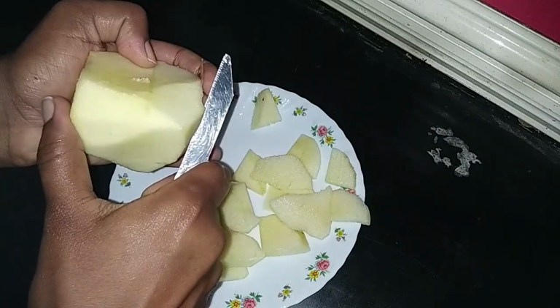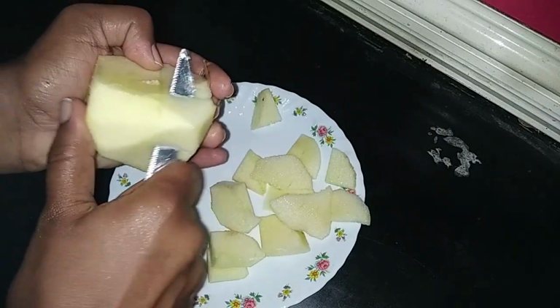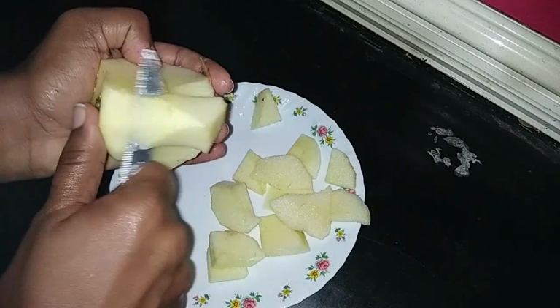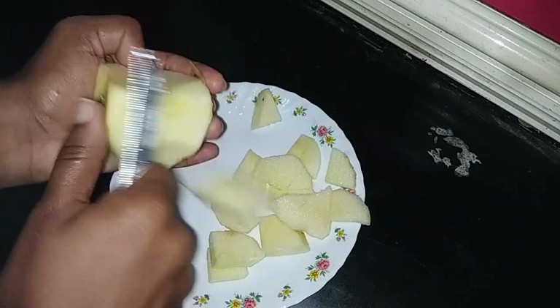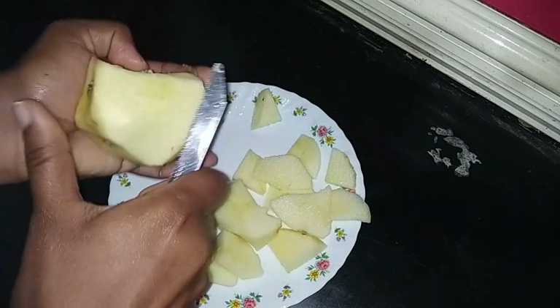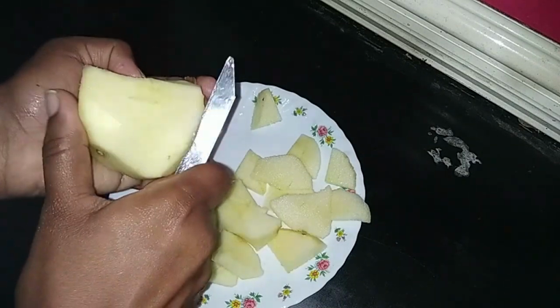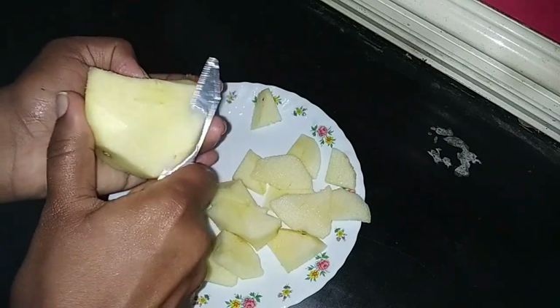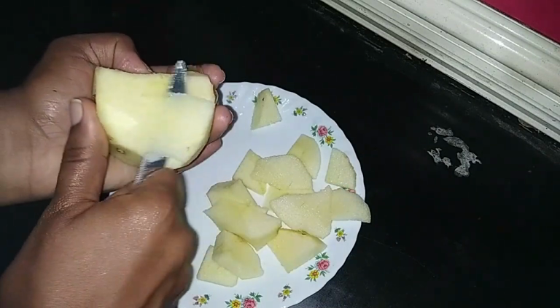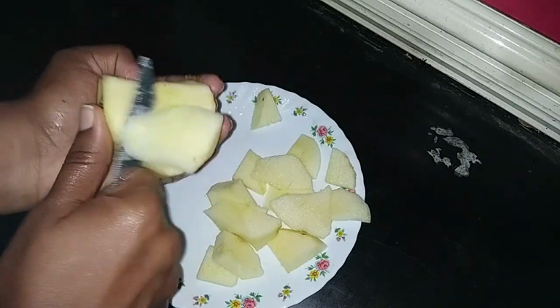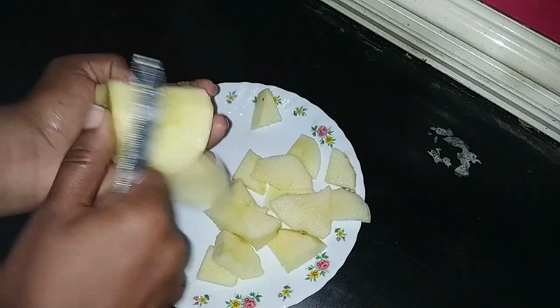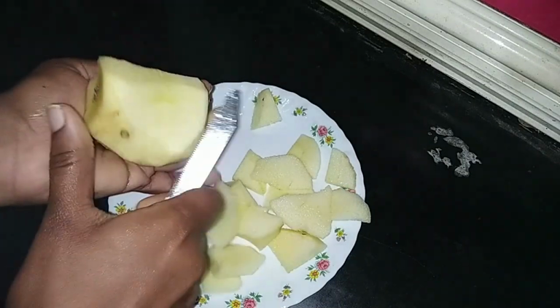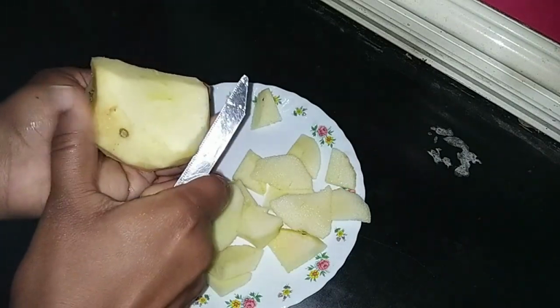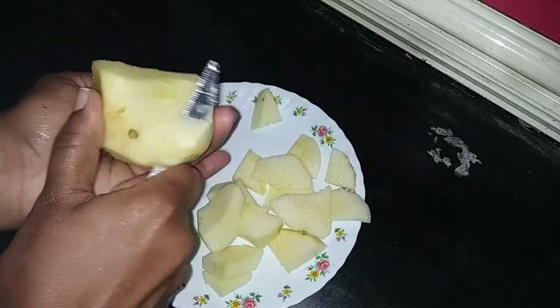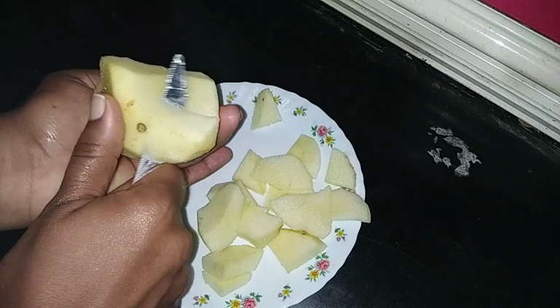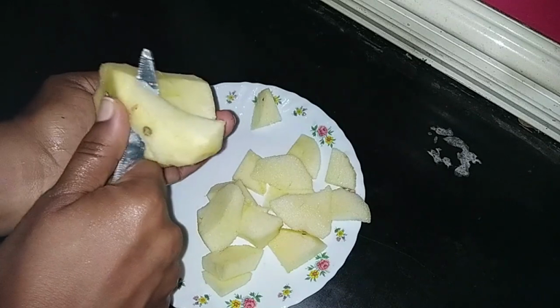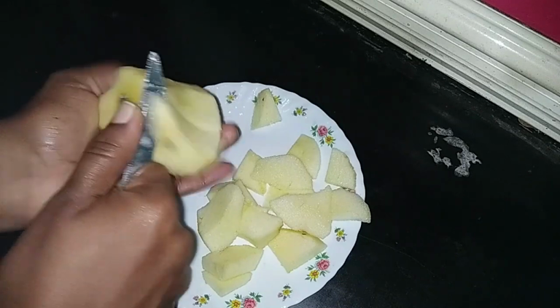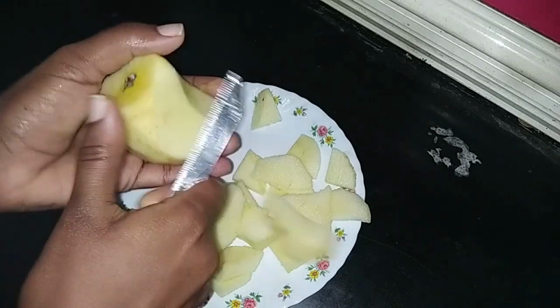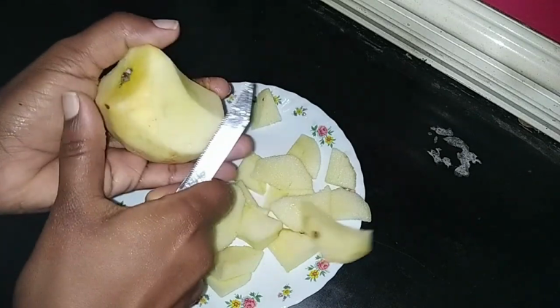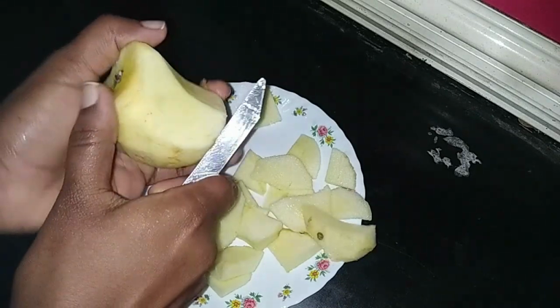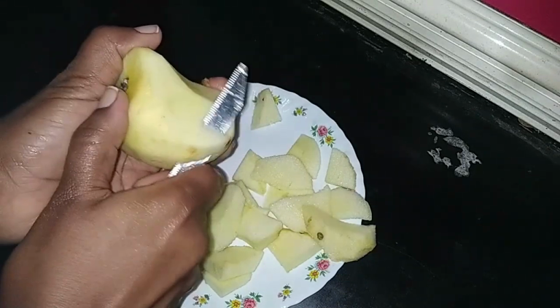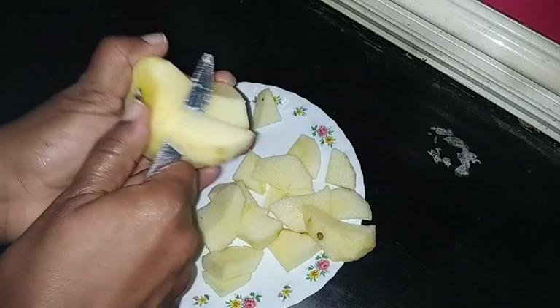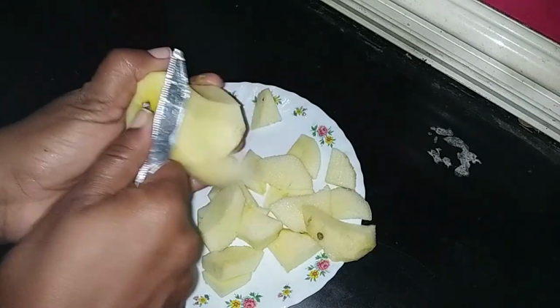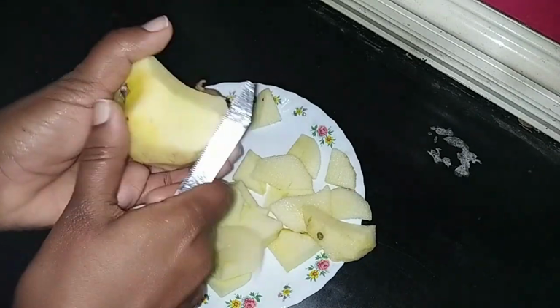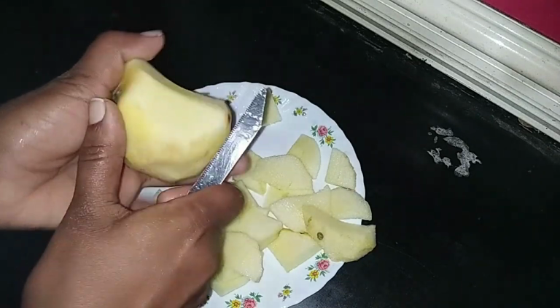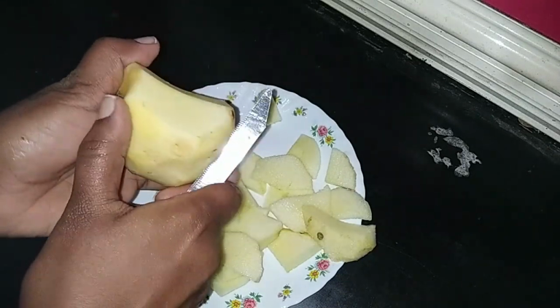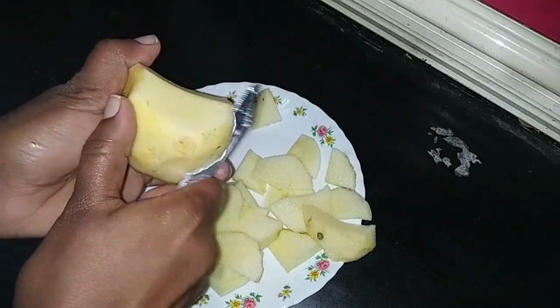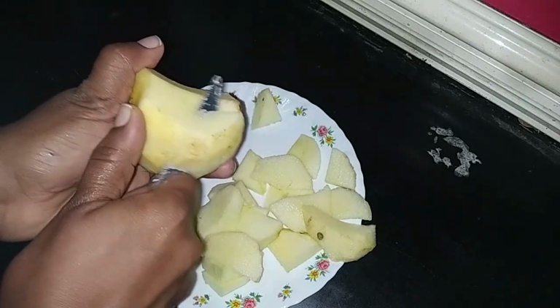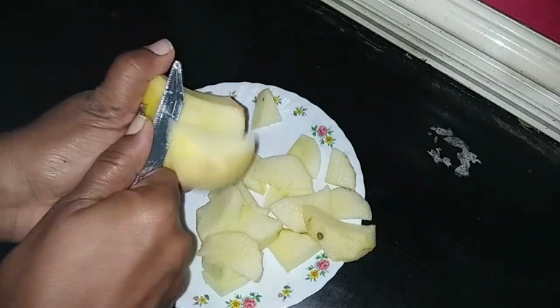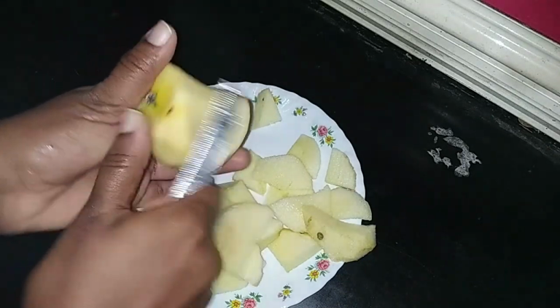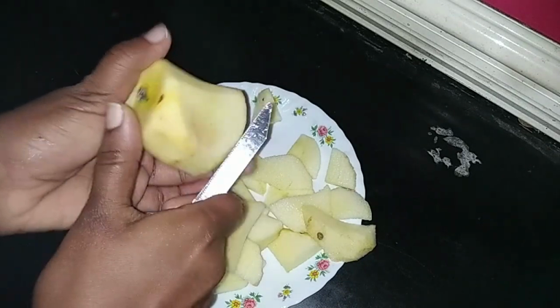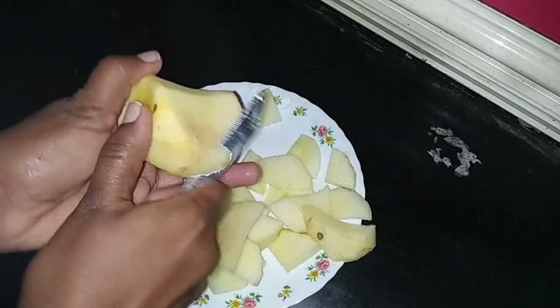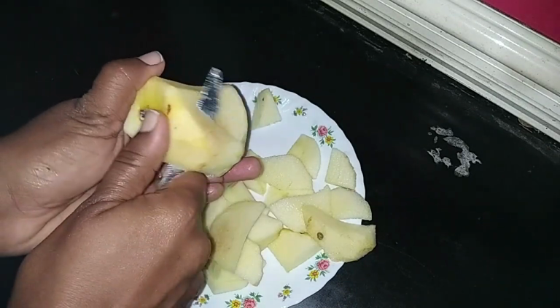This is the 2-3 minutes of the pot. We will put the pot in a little bit.